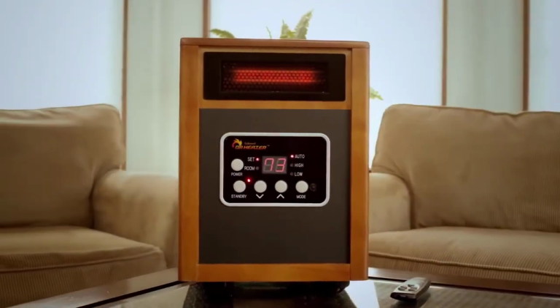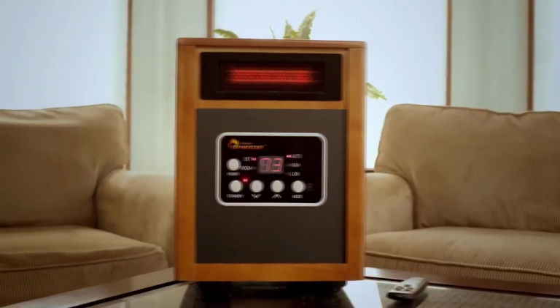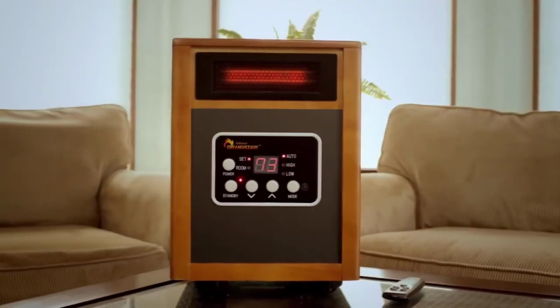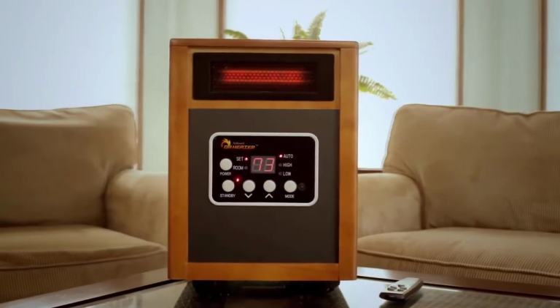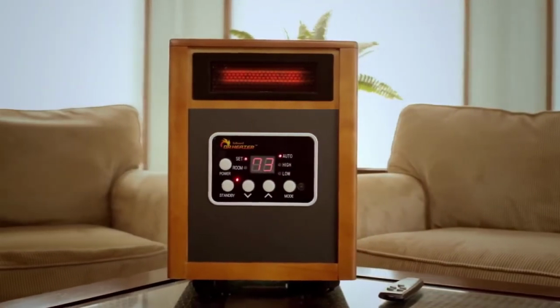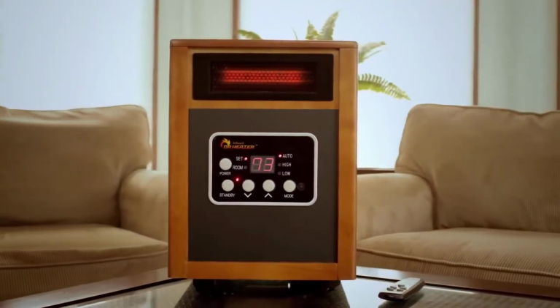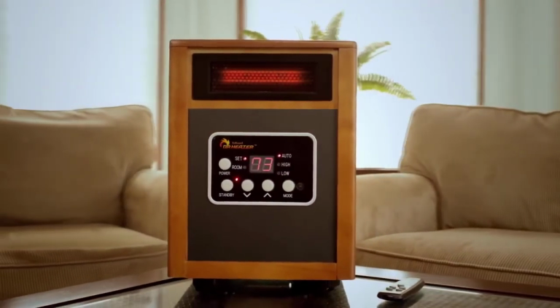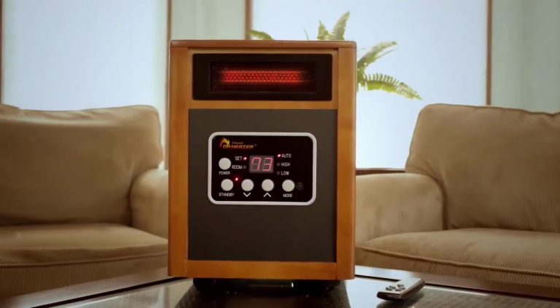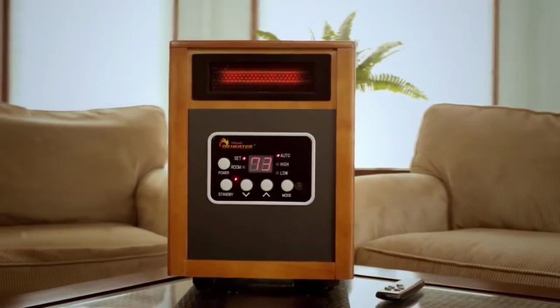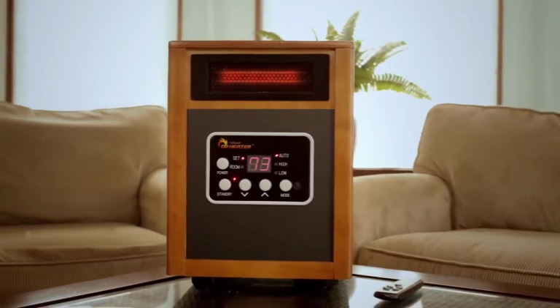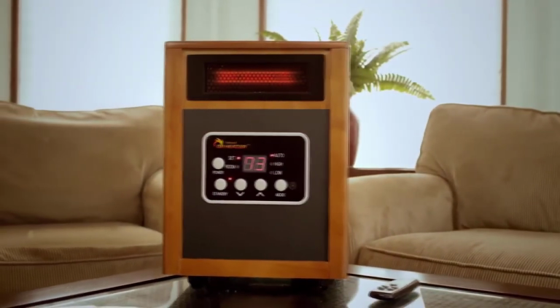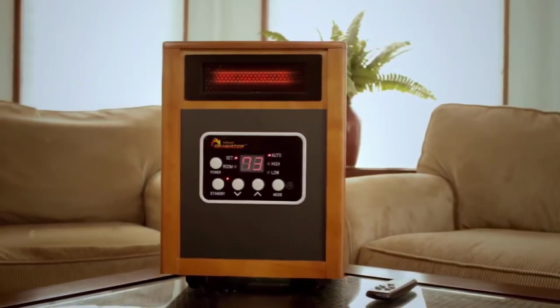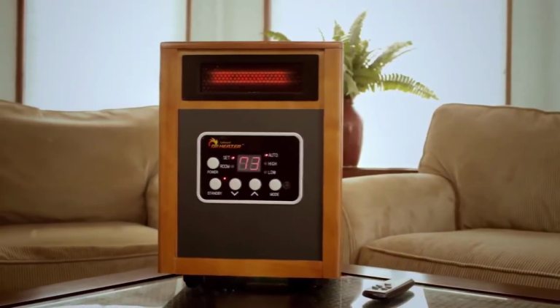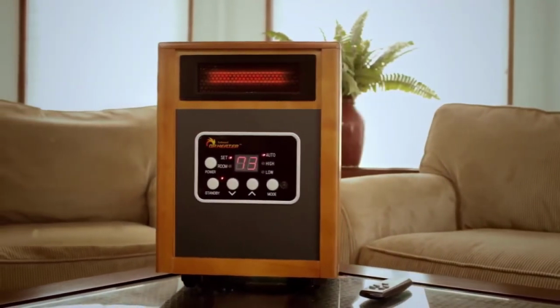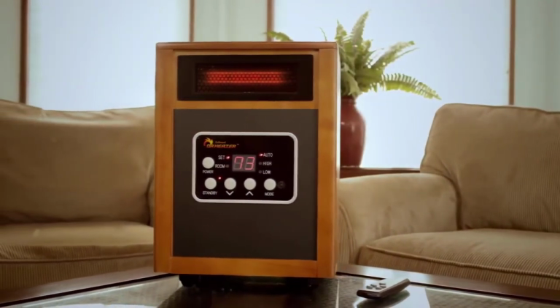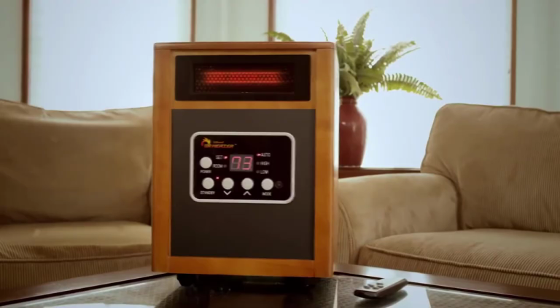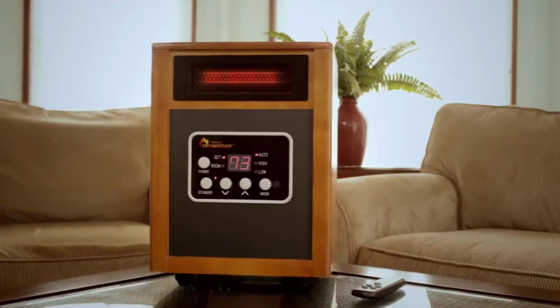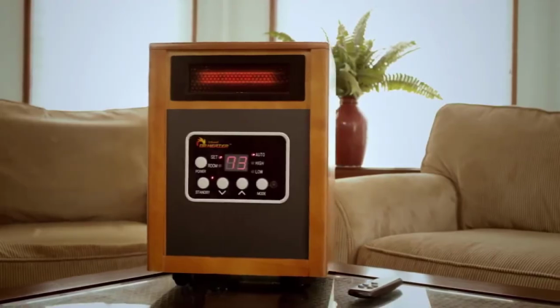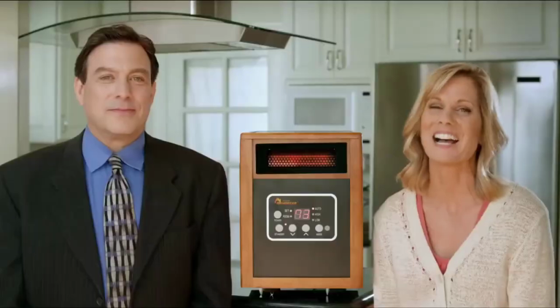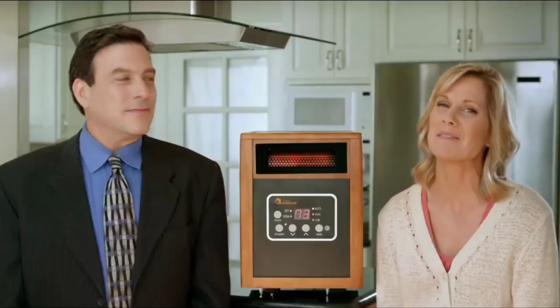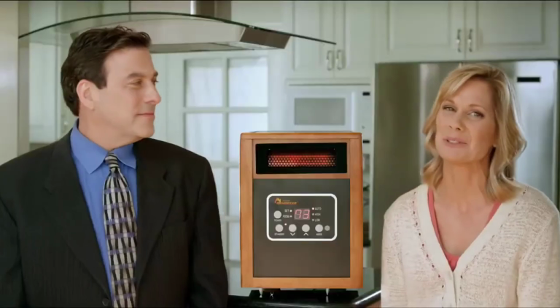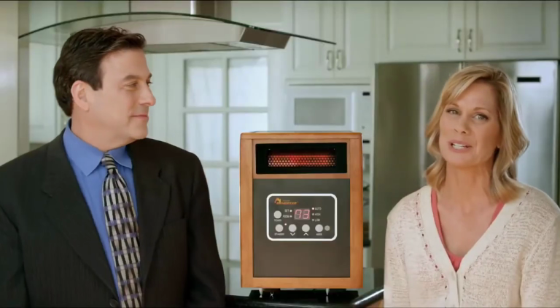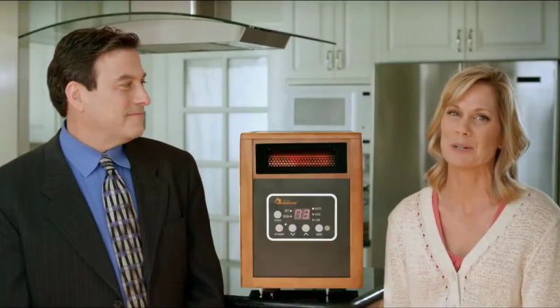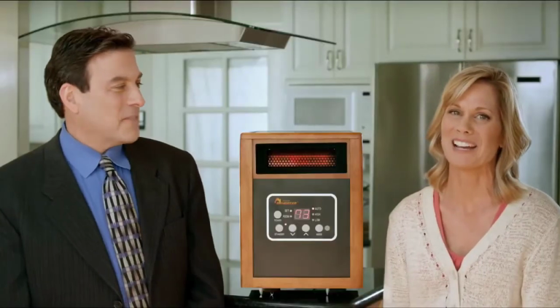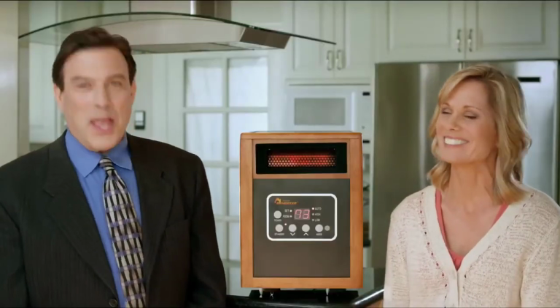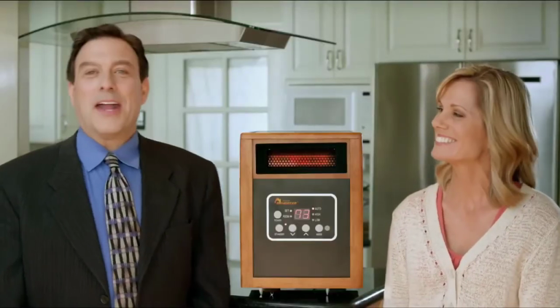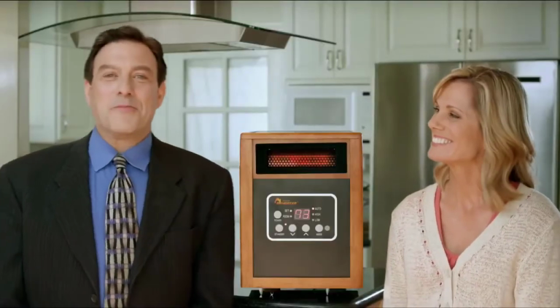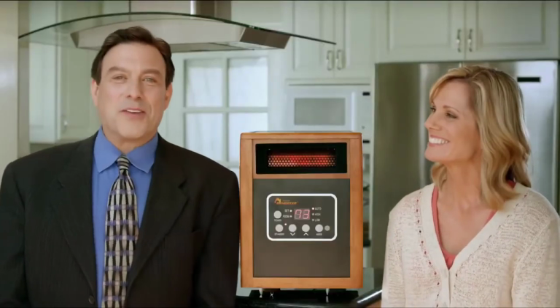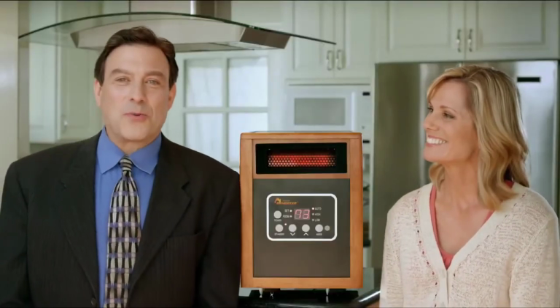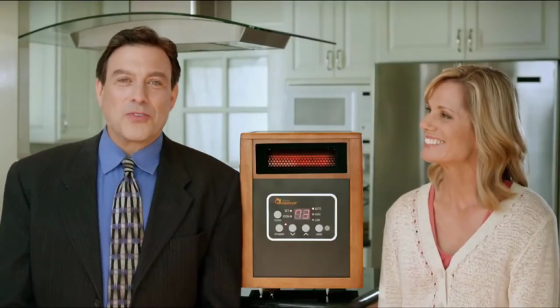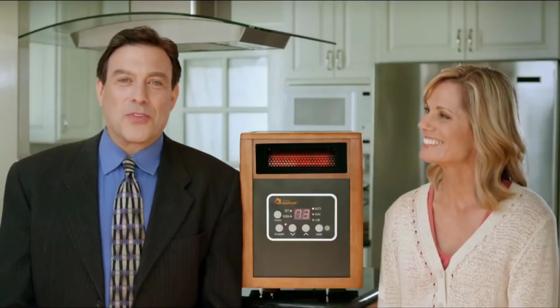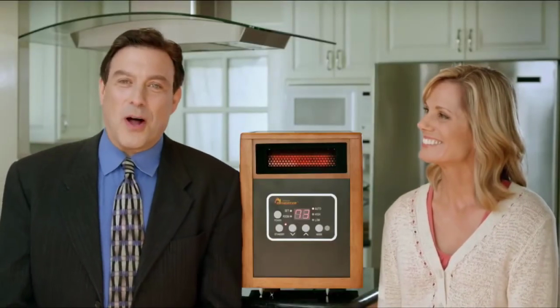Order Dr Infrared Heater right now. I'm Lori Gerback and I'm David Rosenthal.